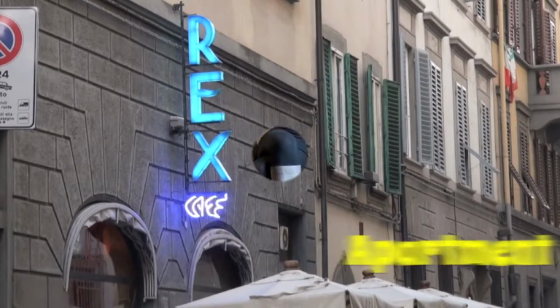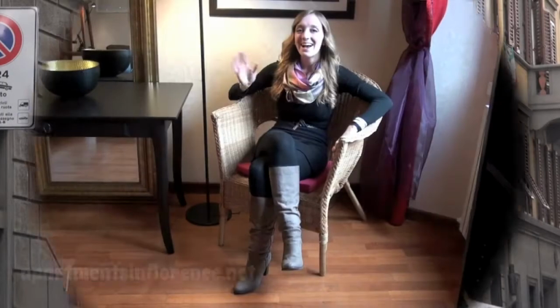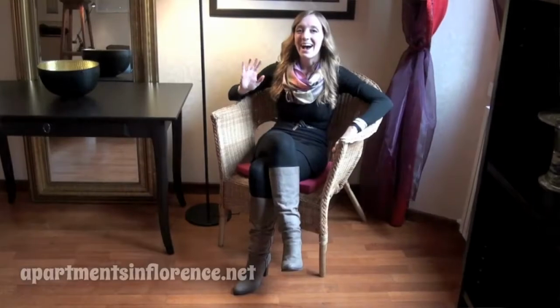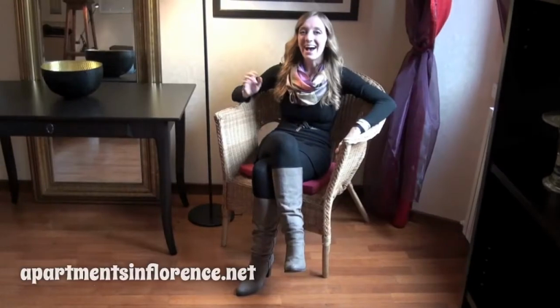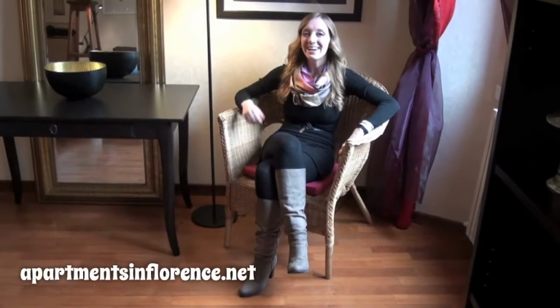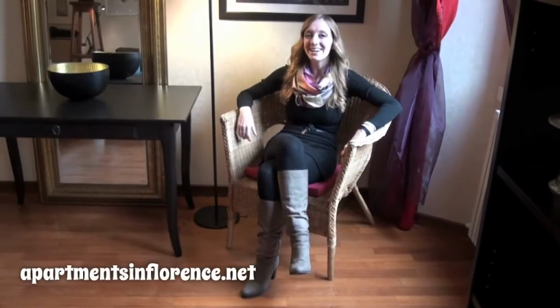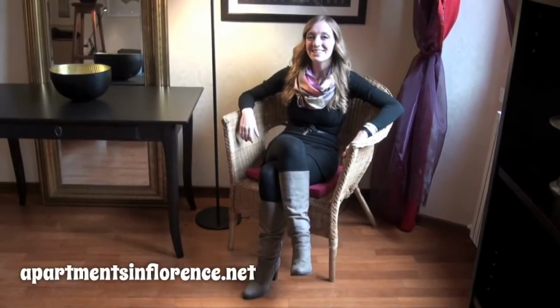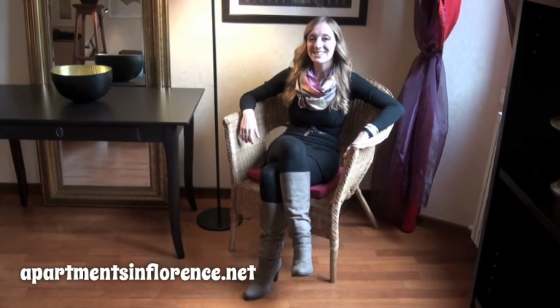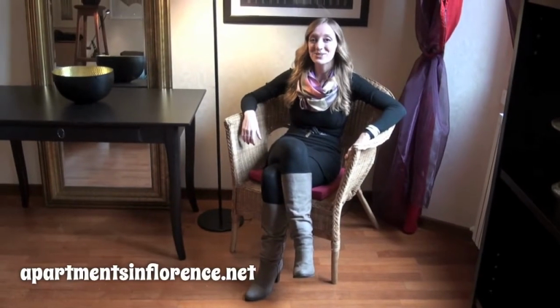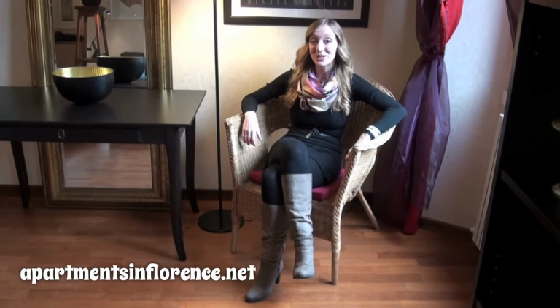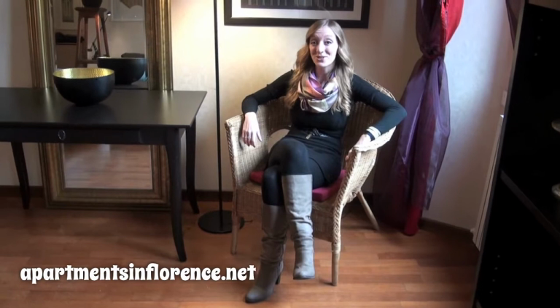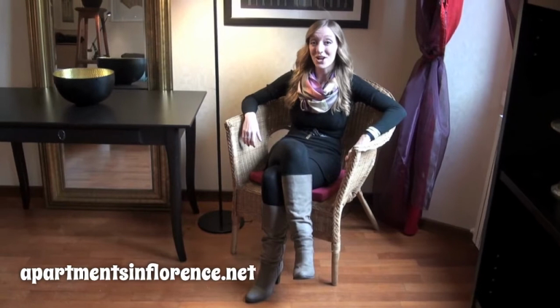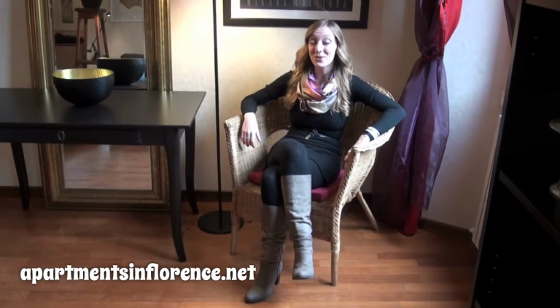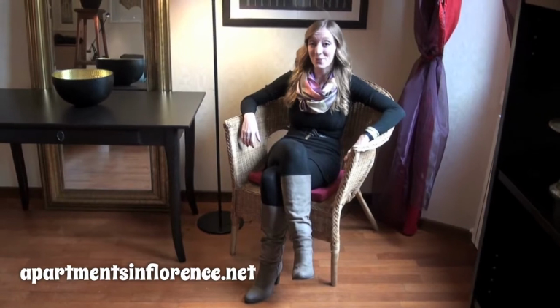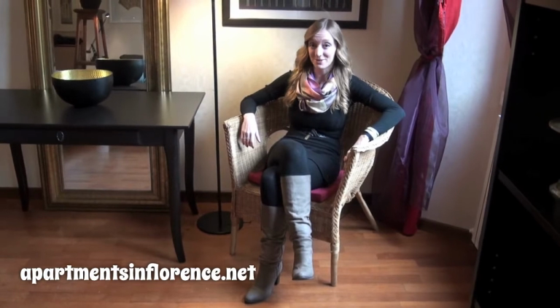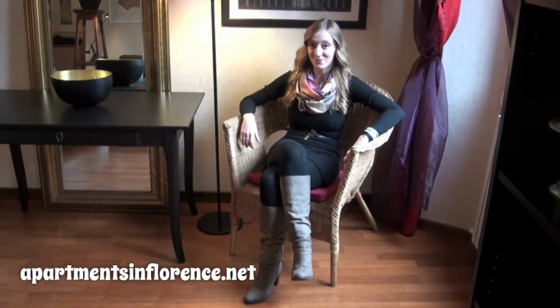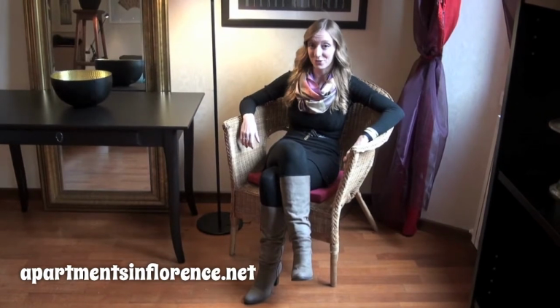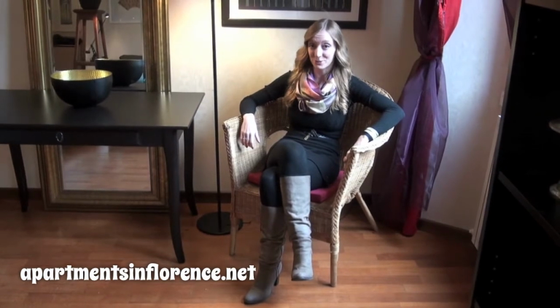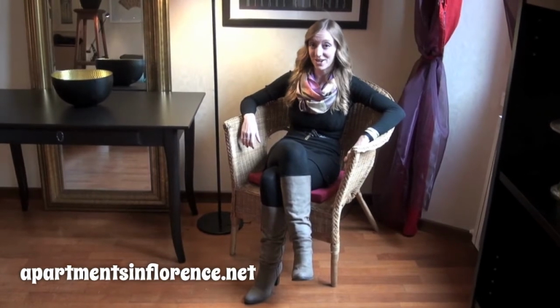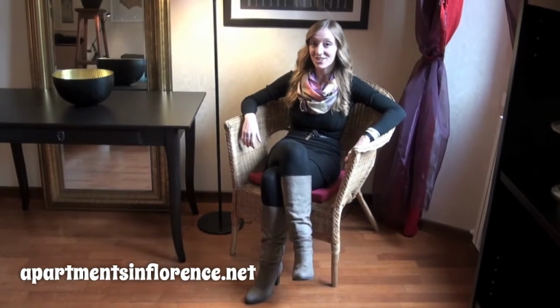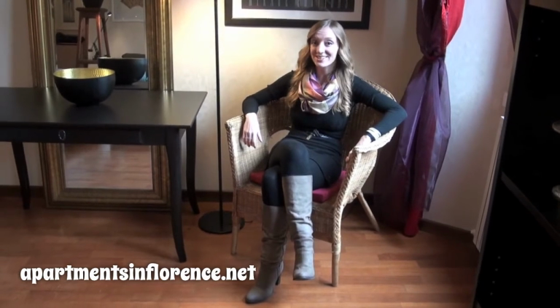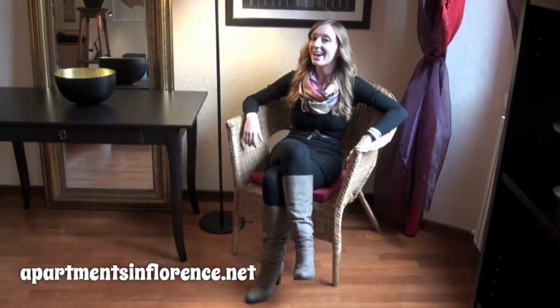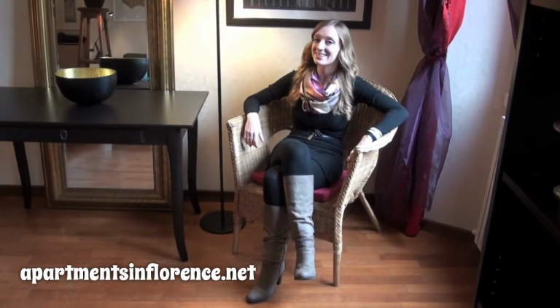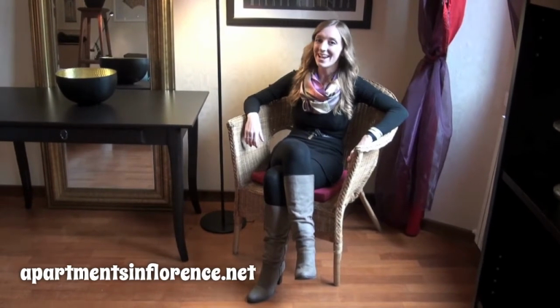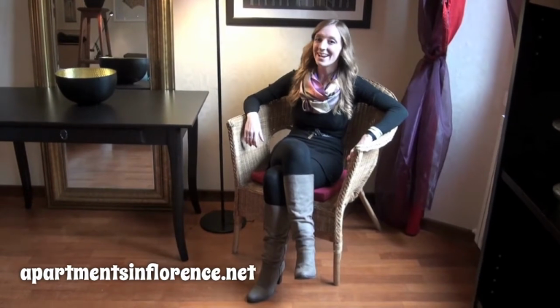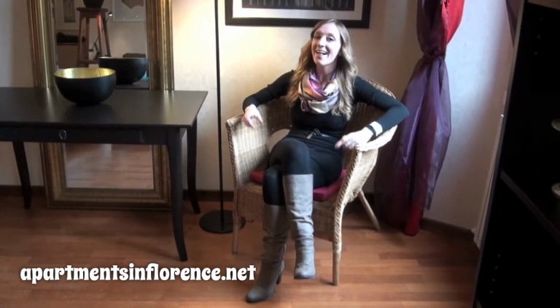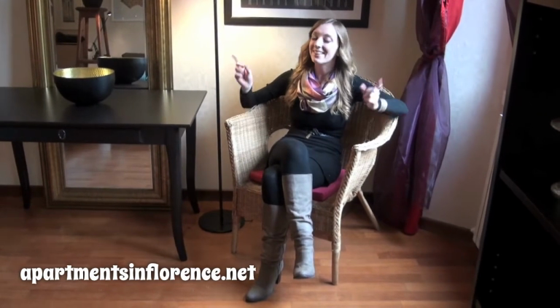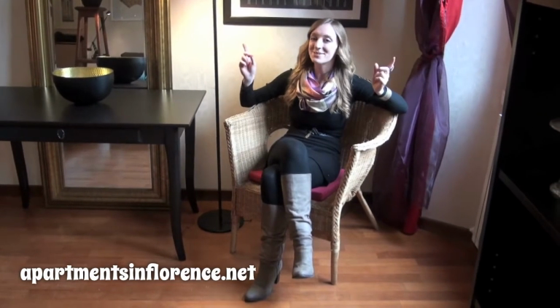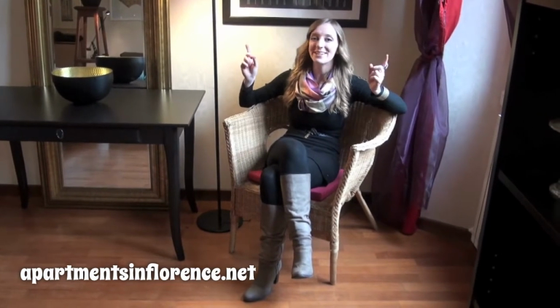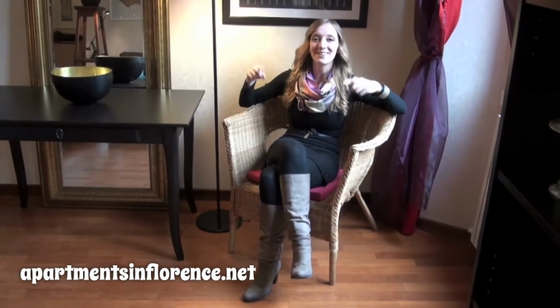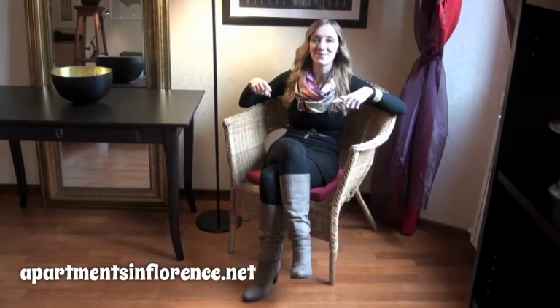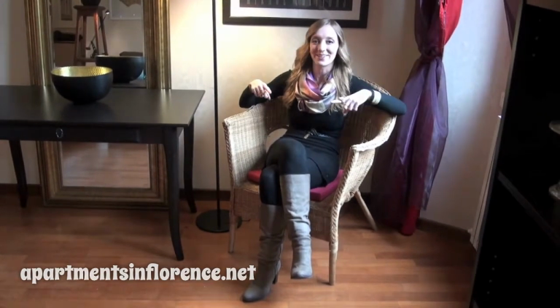Hi, this is Whitney Rochelle with Apartments in Florence Productions, and today let's meet in the middle.